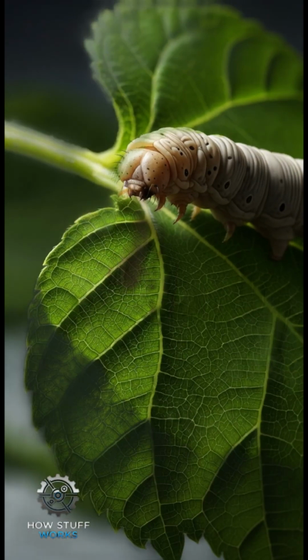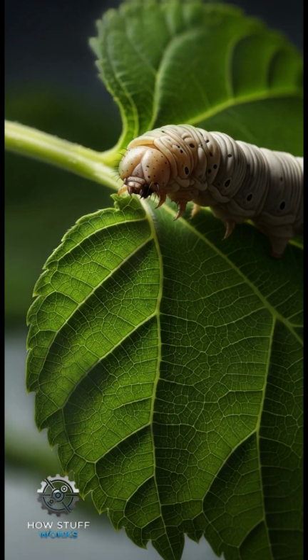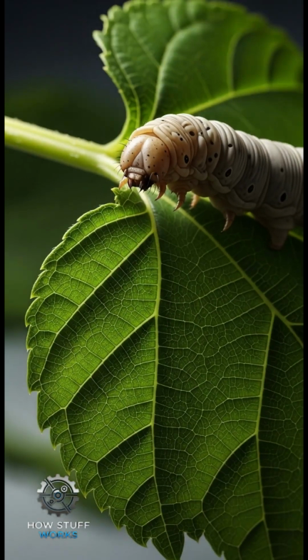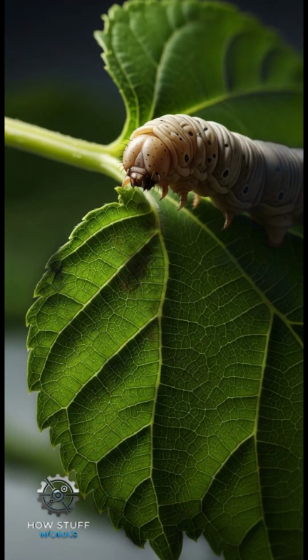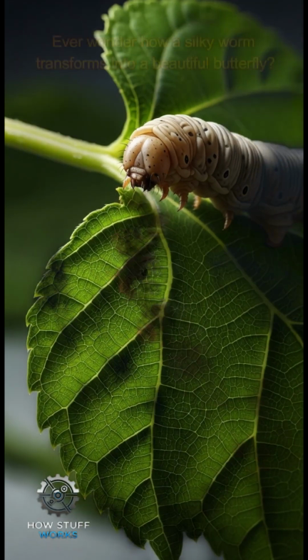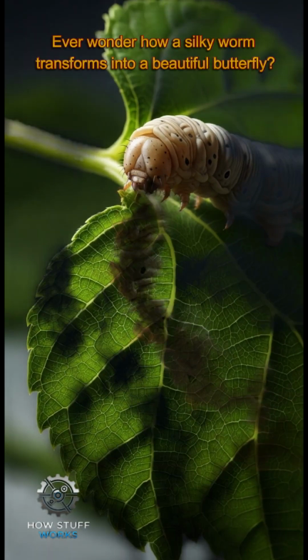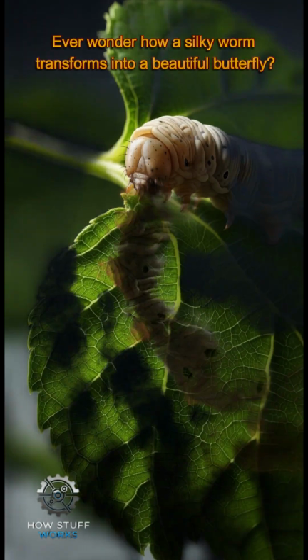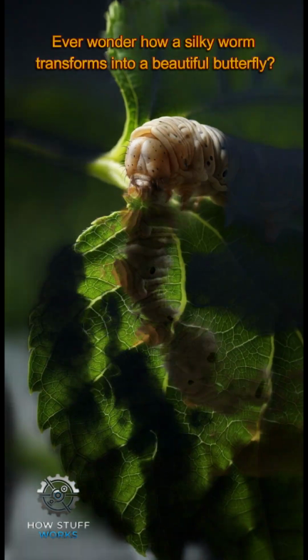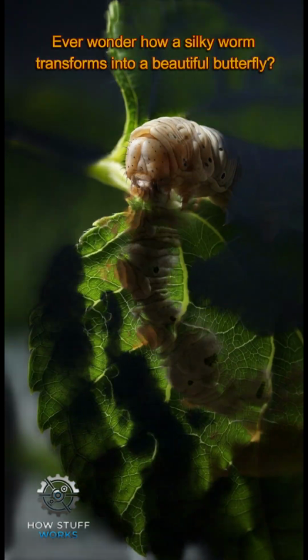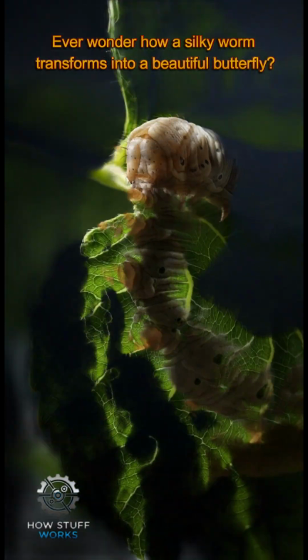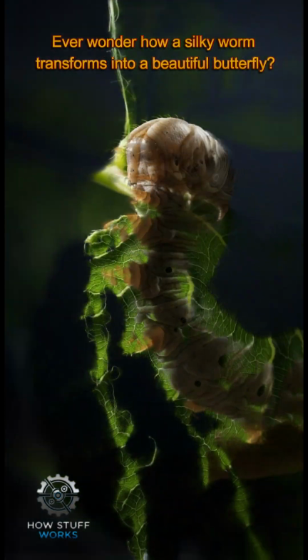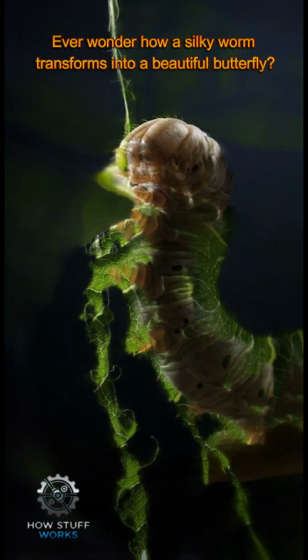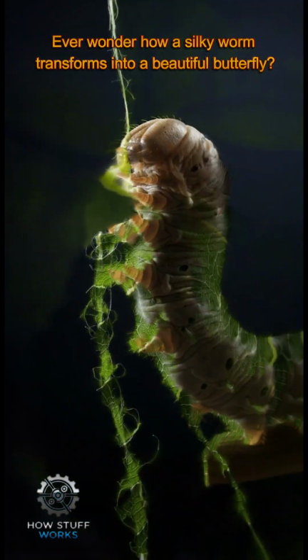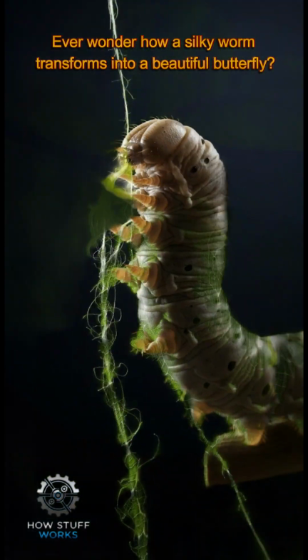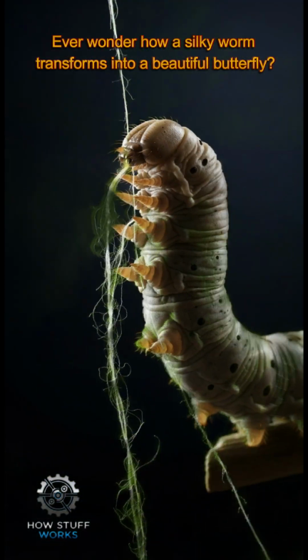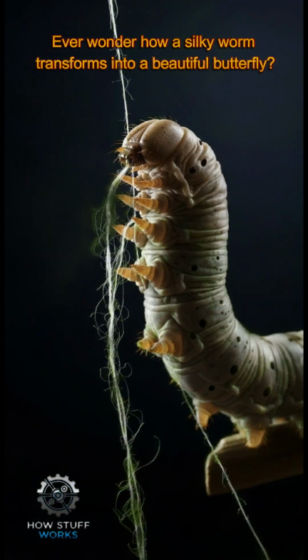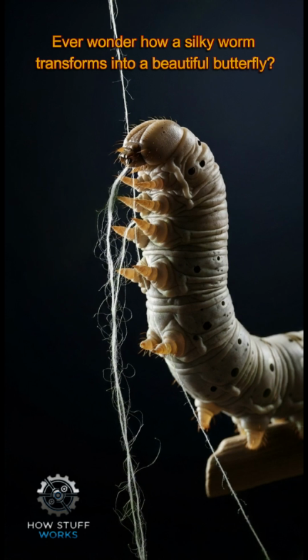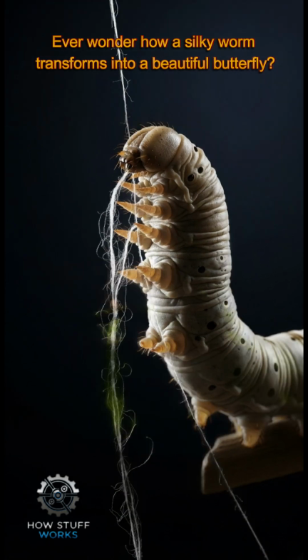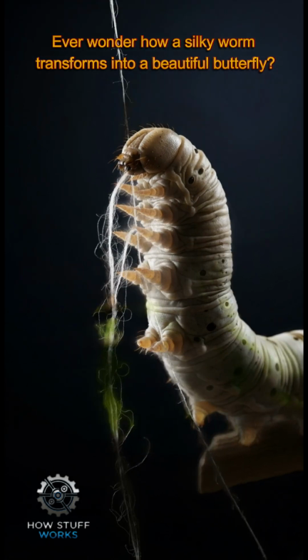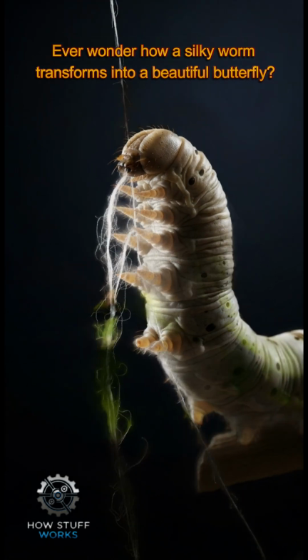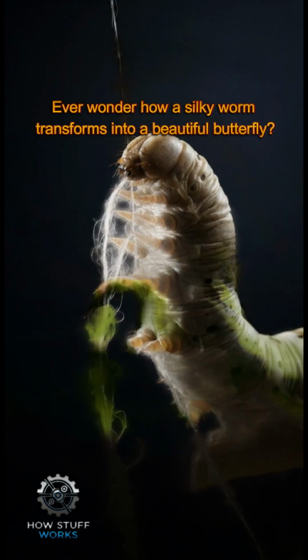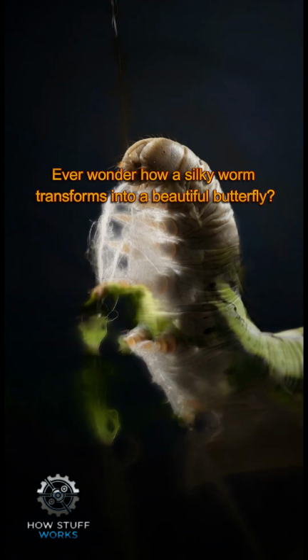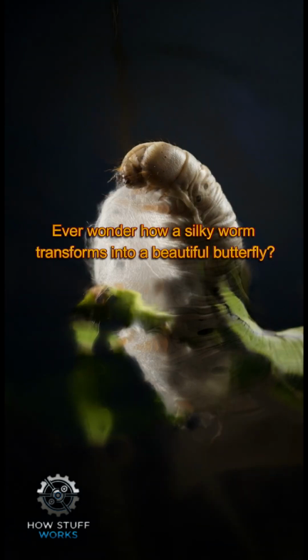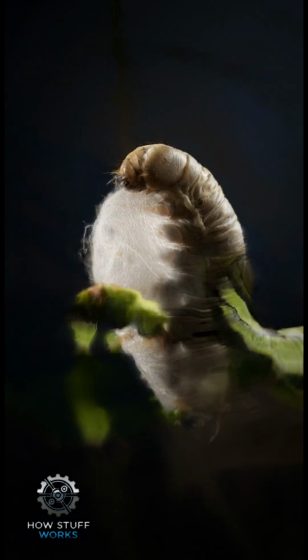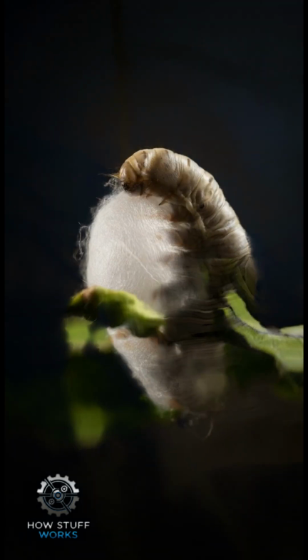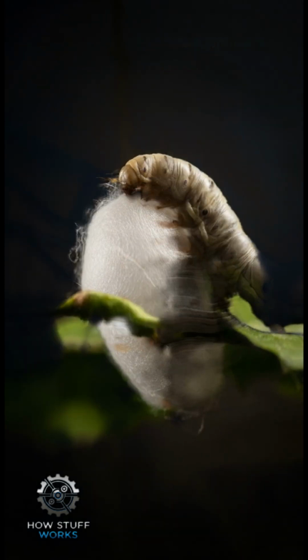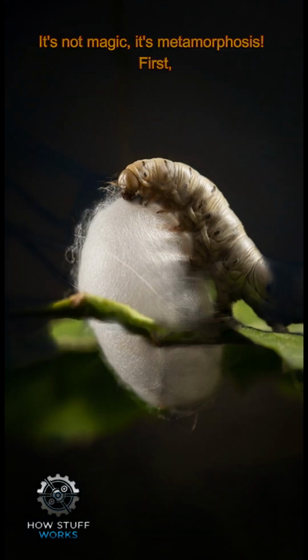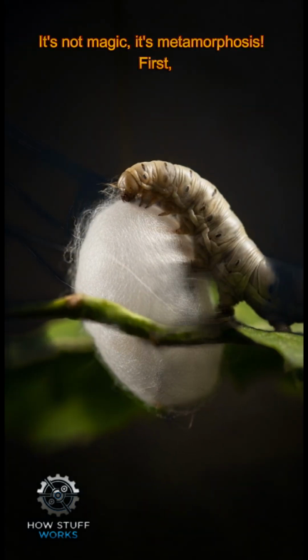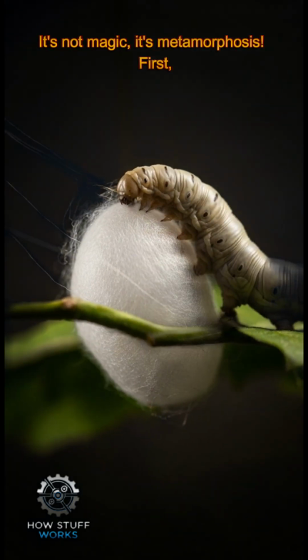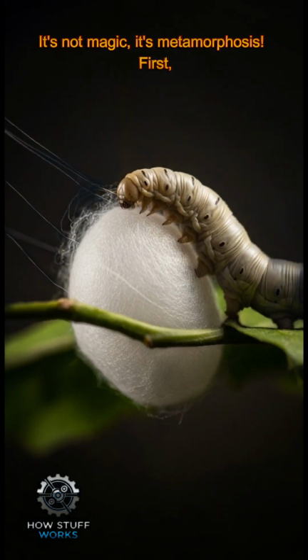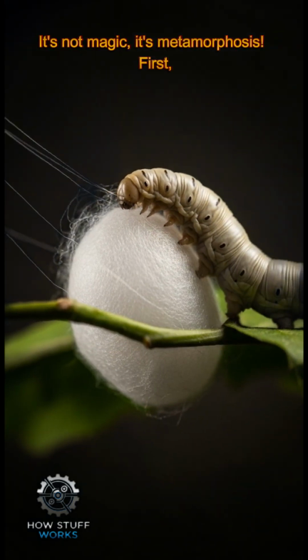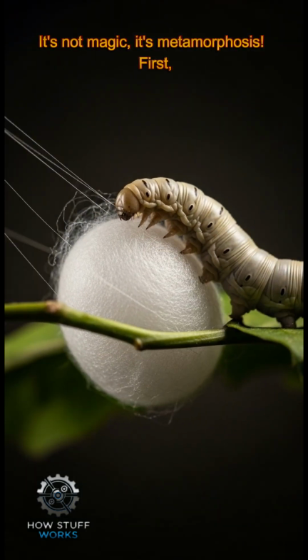Ever wonder how a silkworm transforms into a beautiful butterfly? It's not magic, it's metamorphosis.